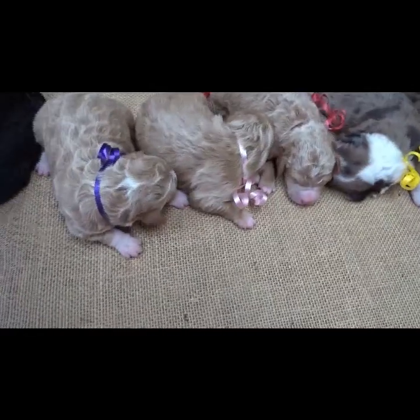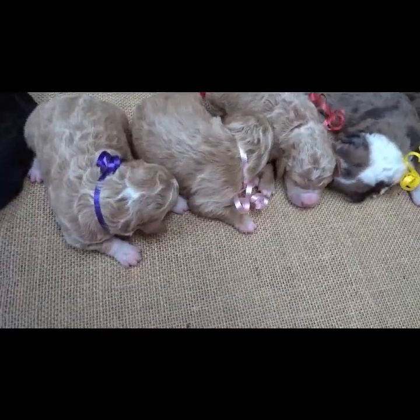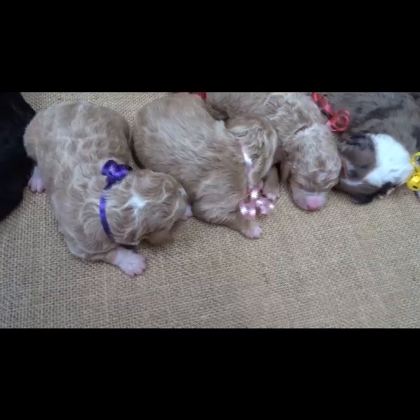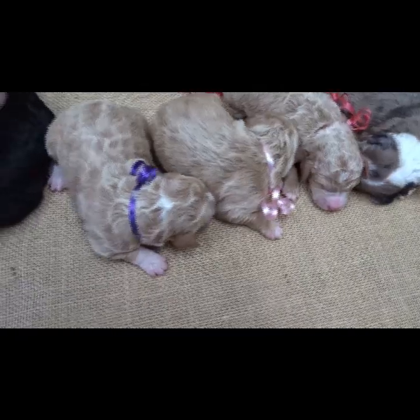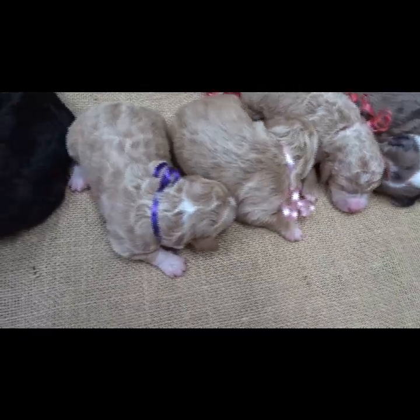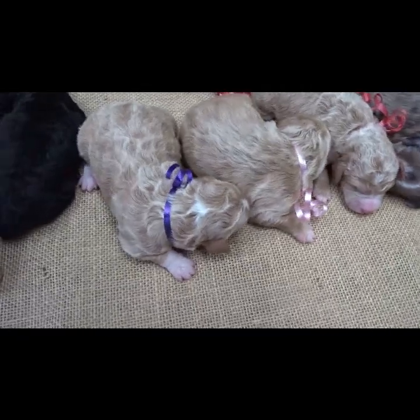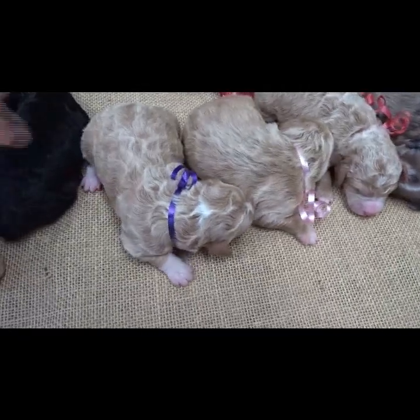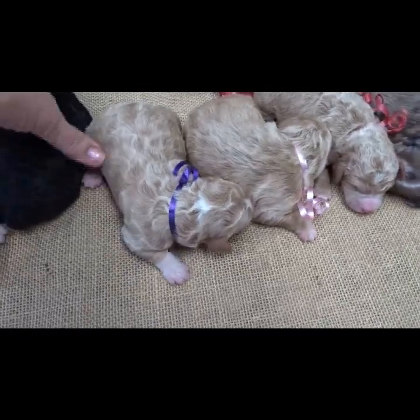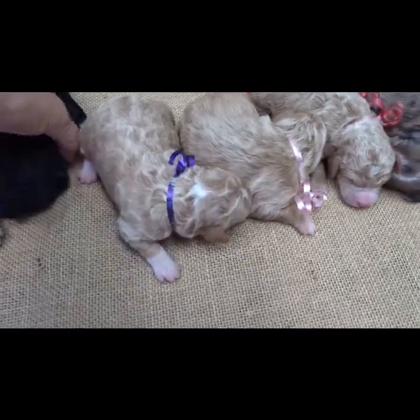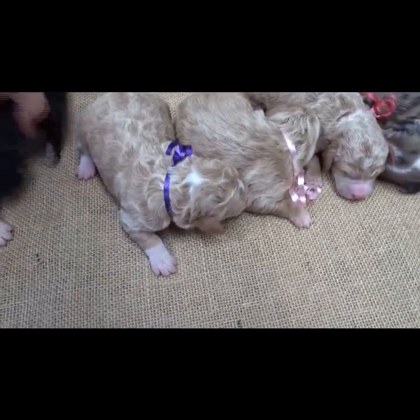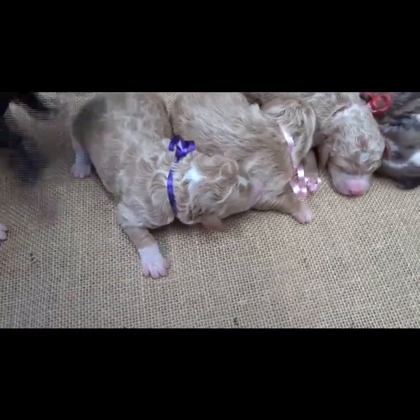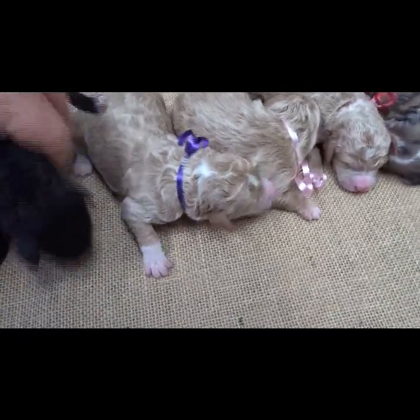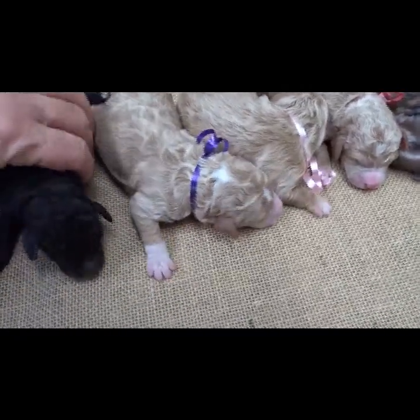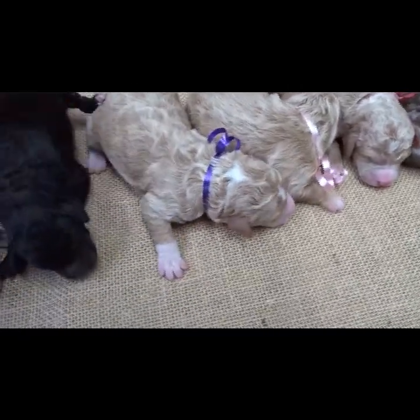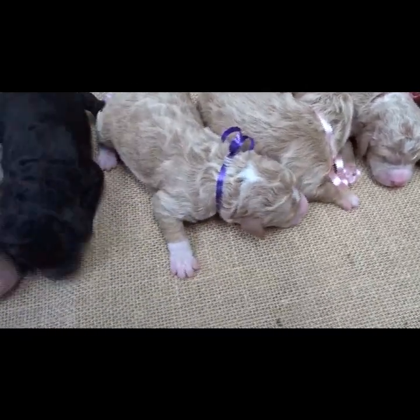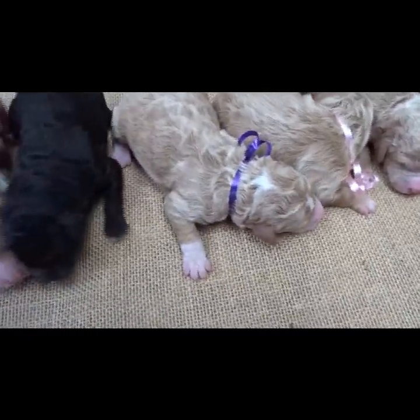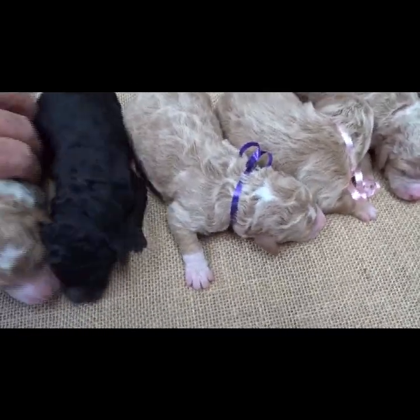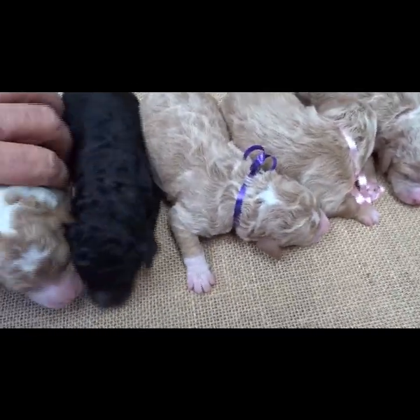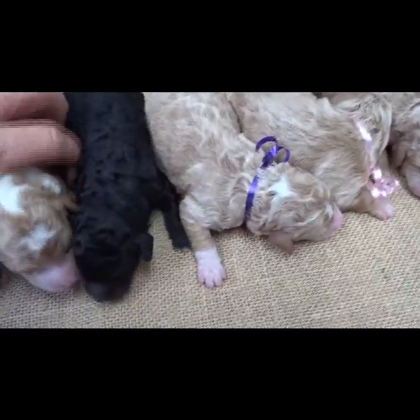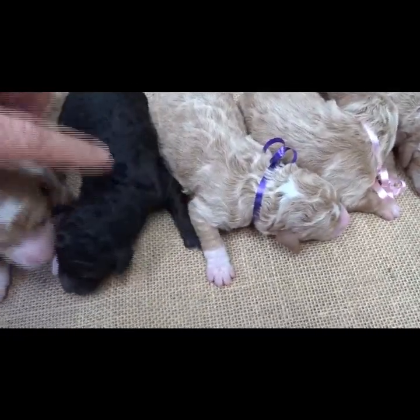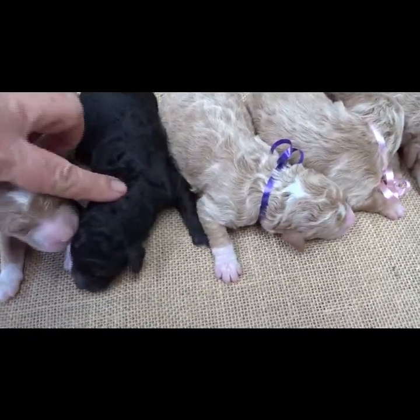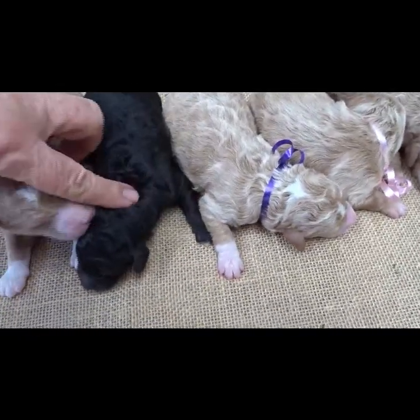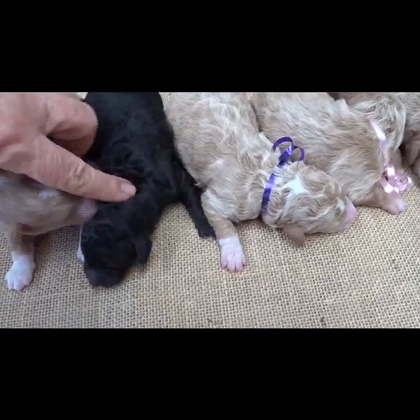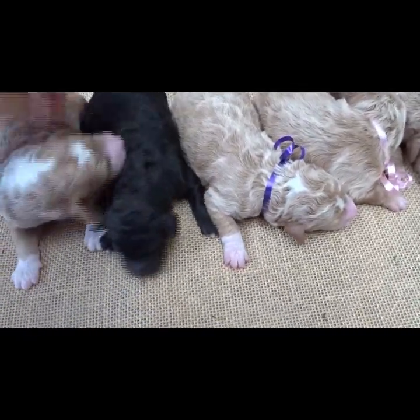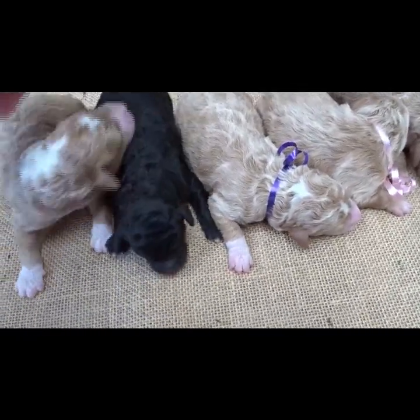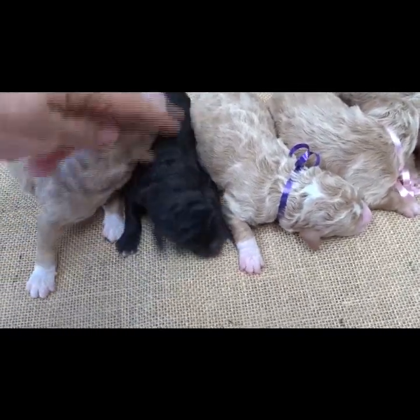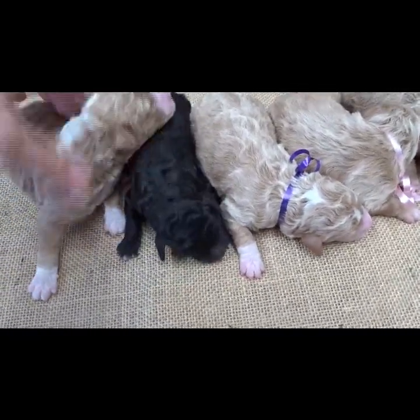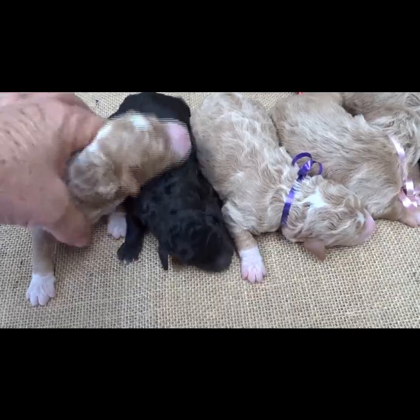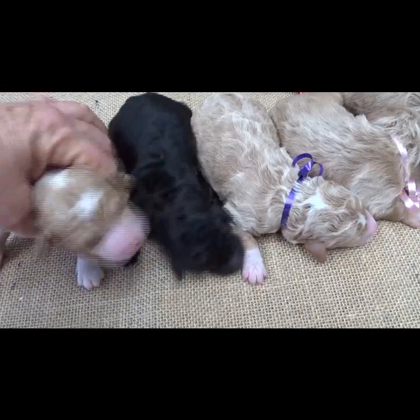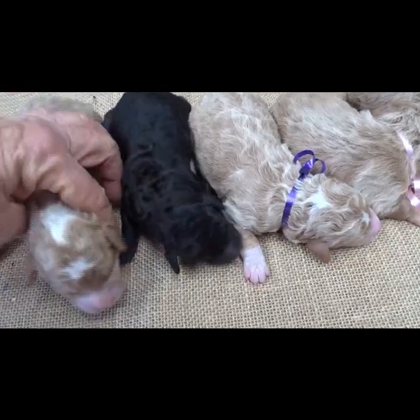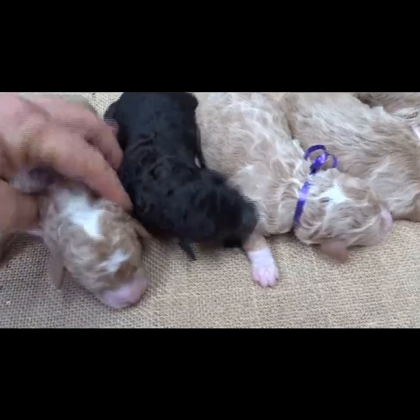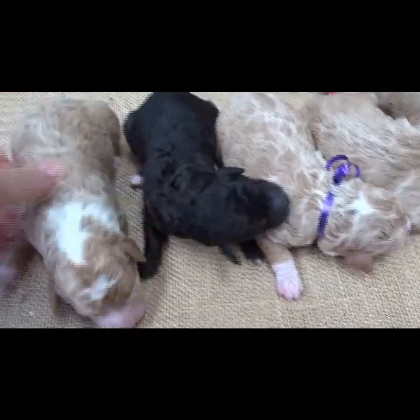And then we have these two little boys — Jed and Jethro.